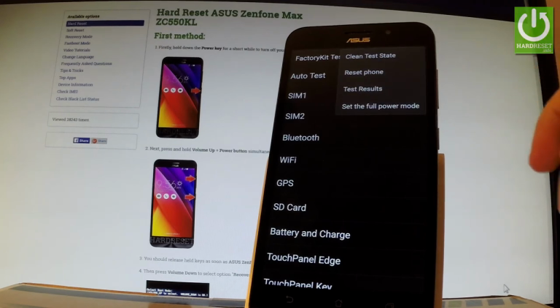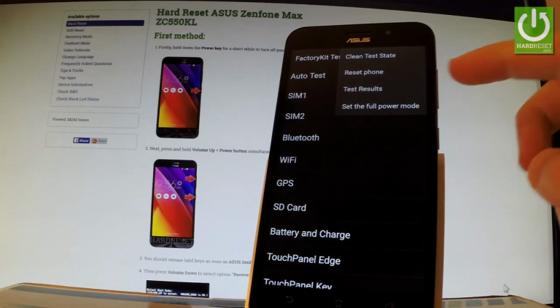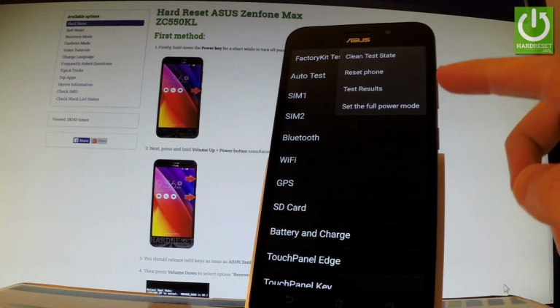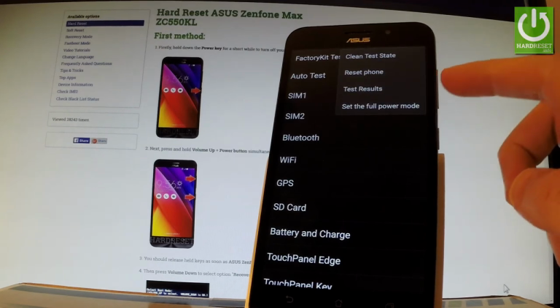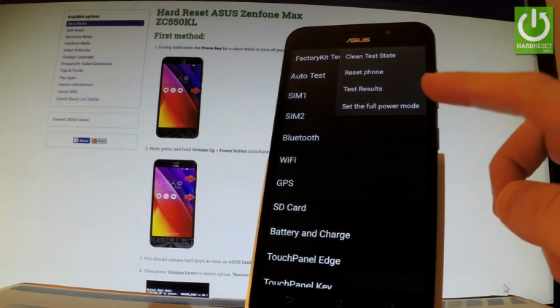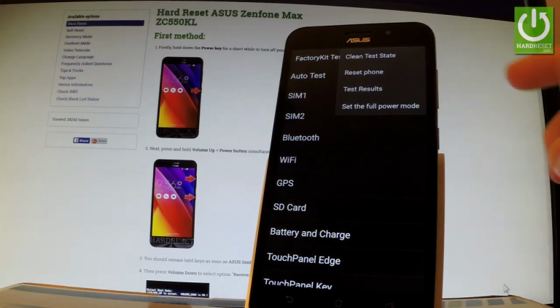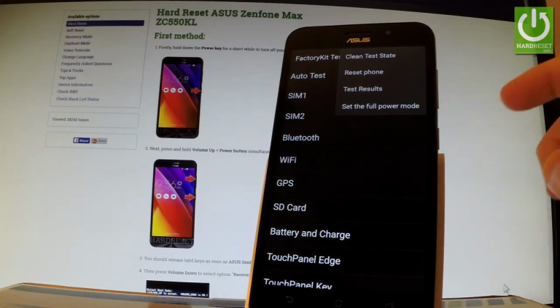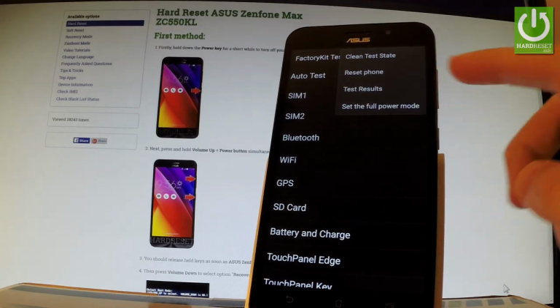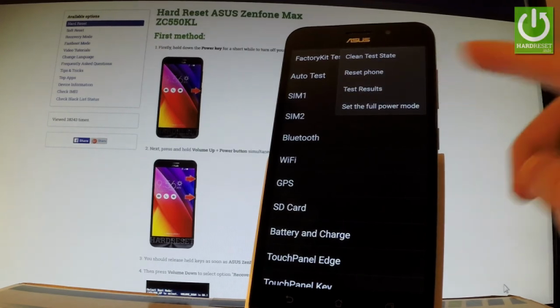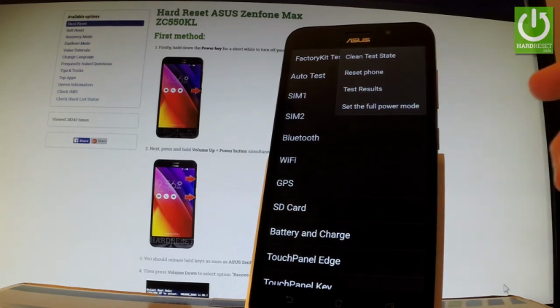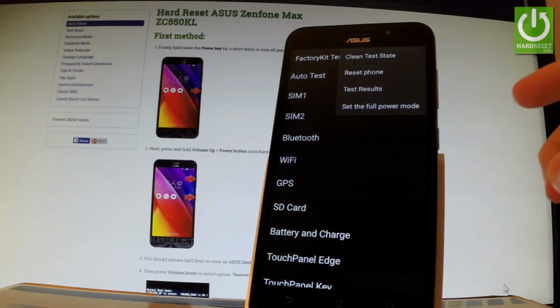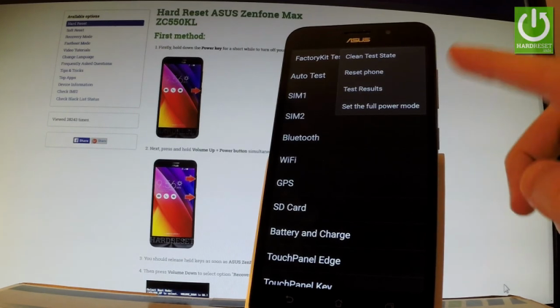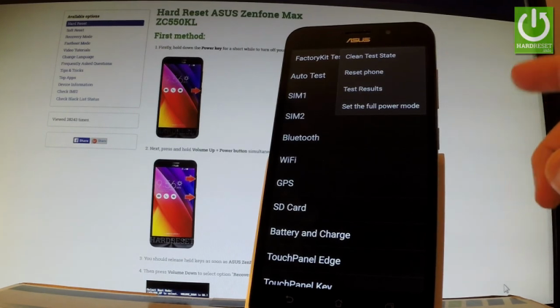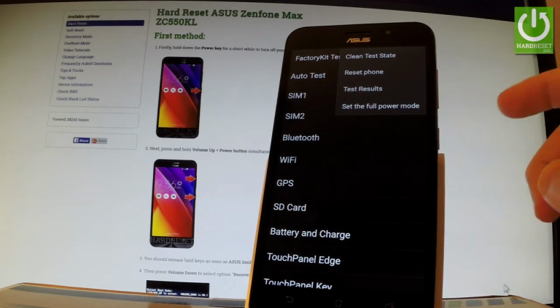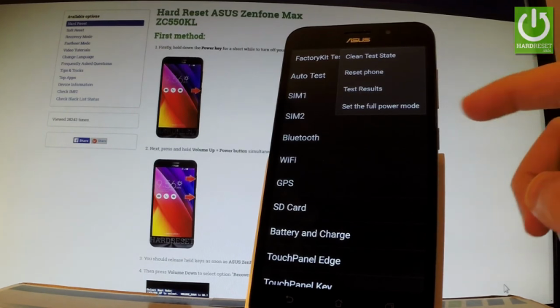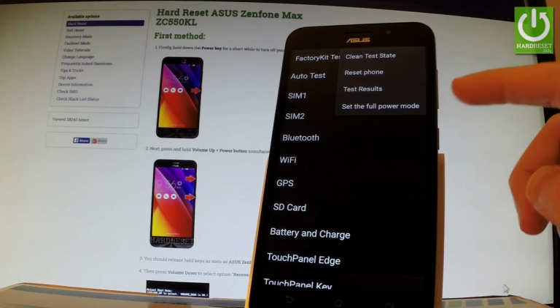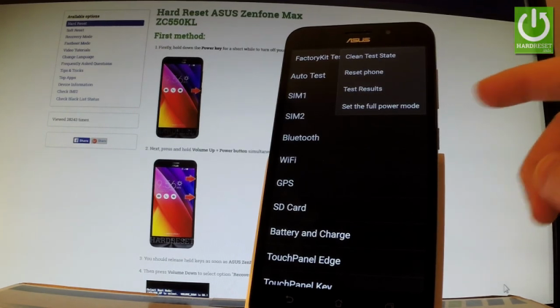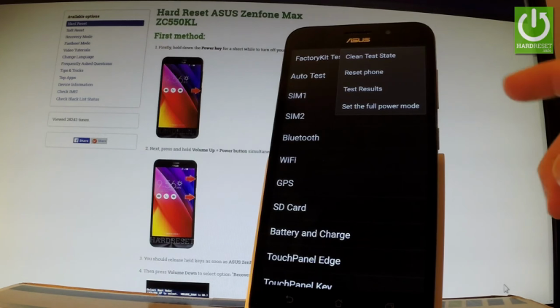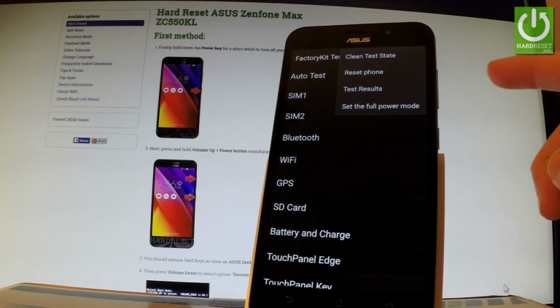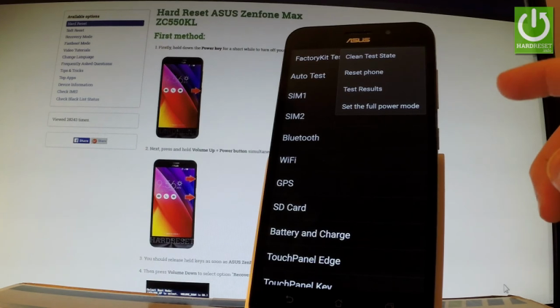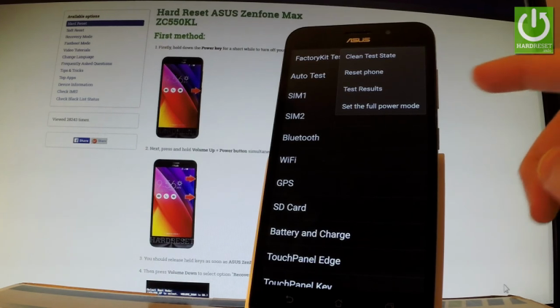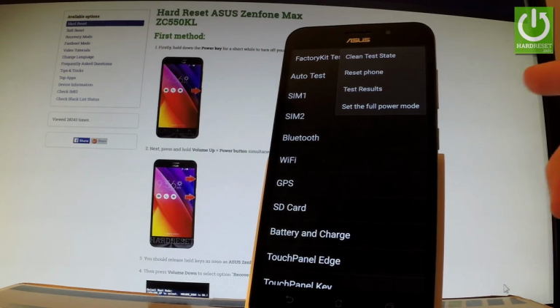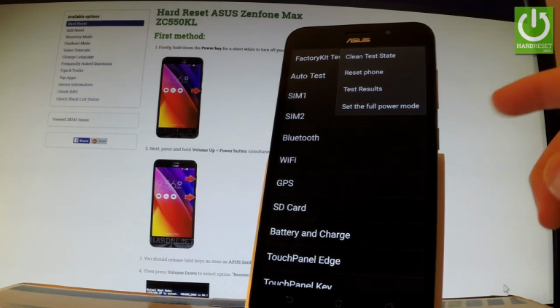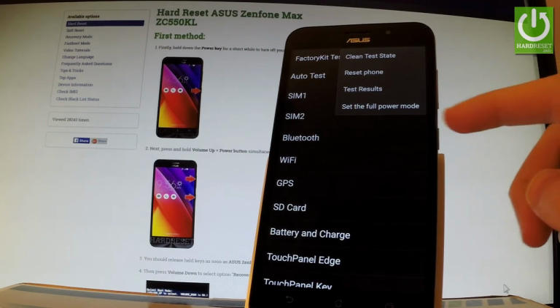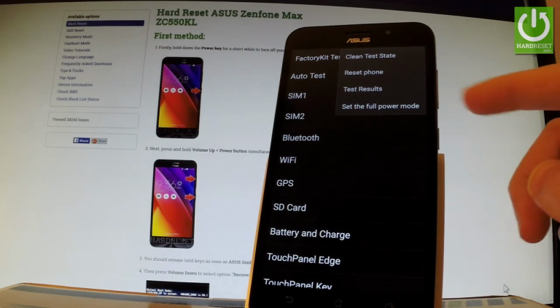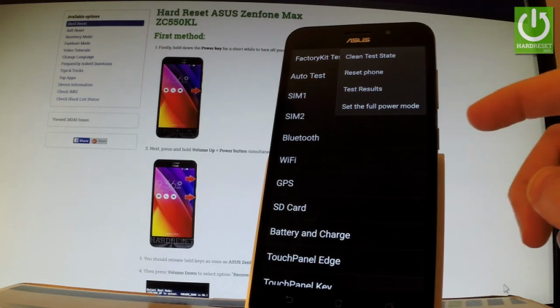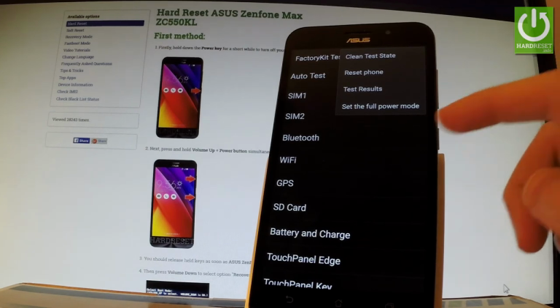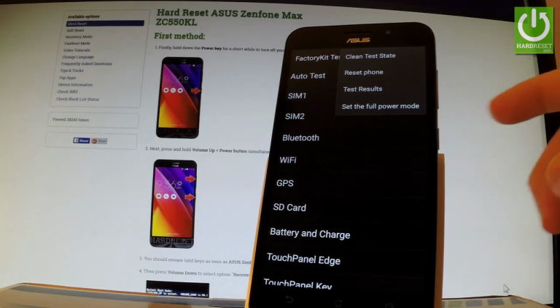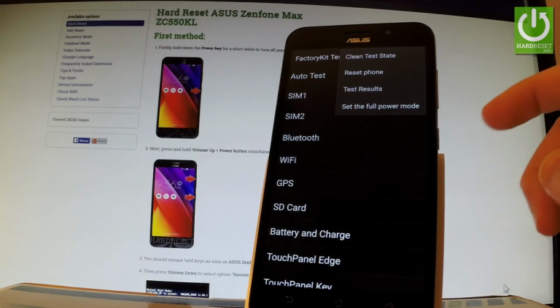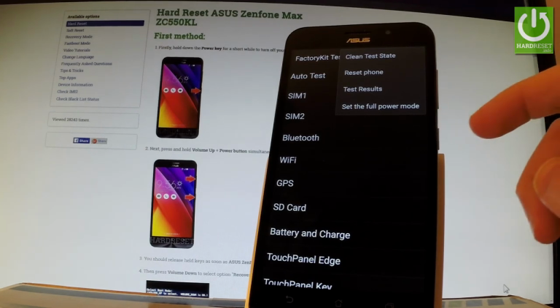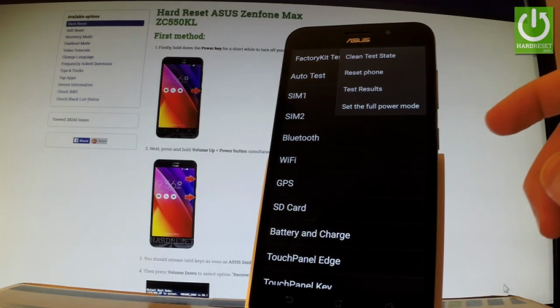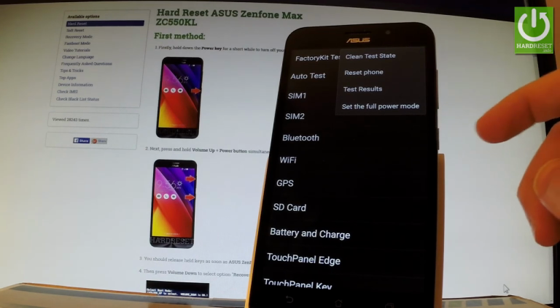In settings, you can select test results, reset phone, clean test state, or set the full power mode.